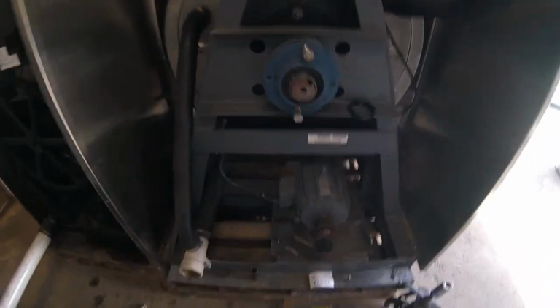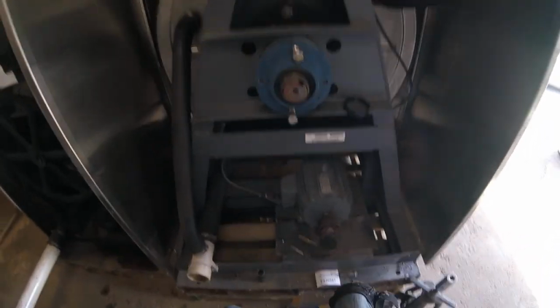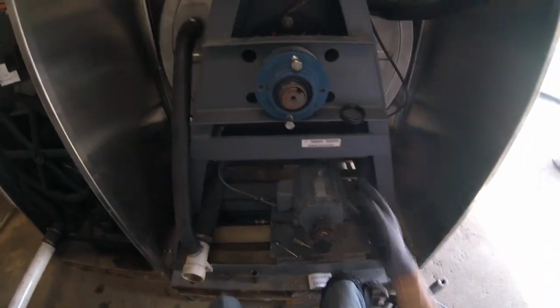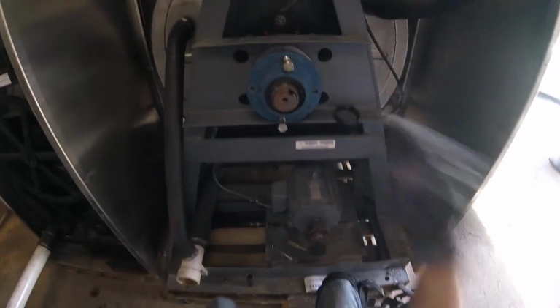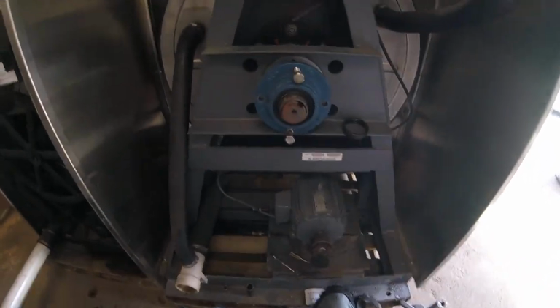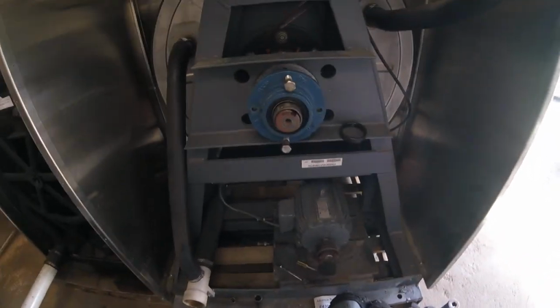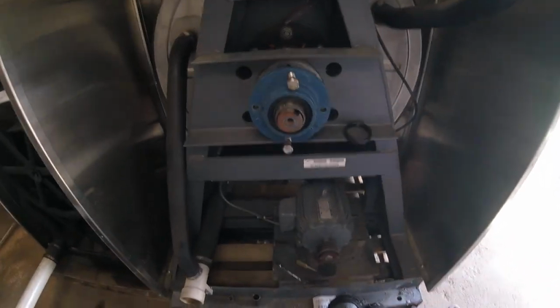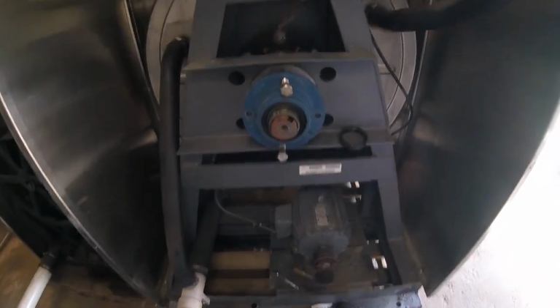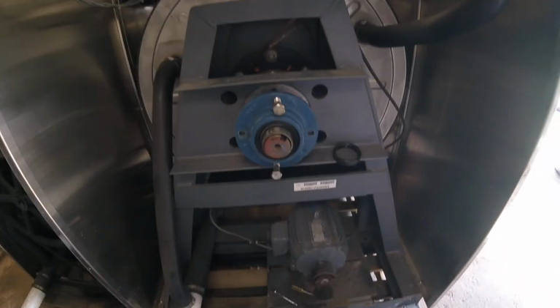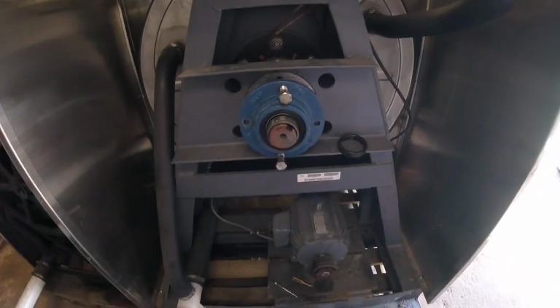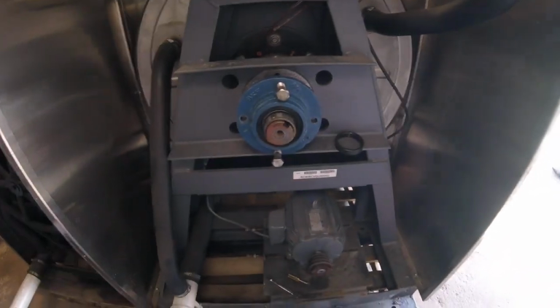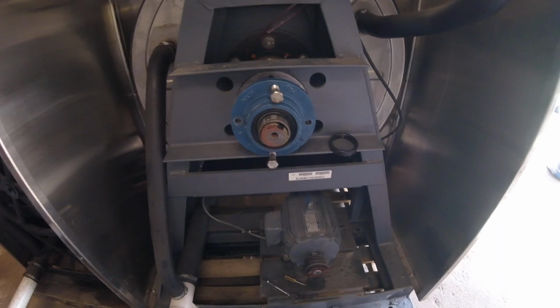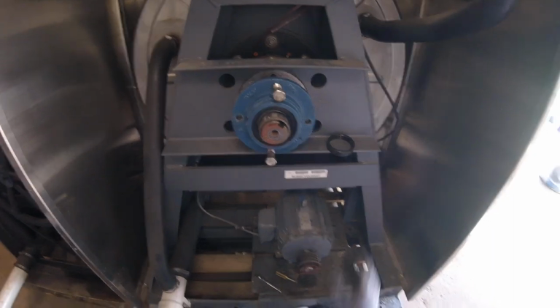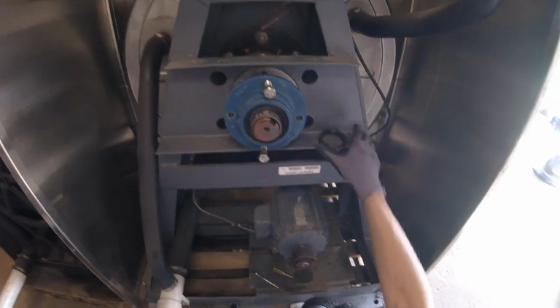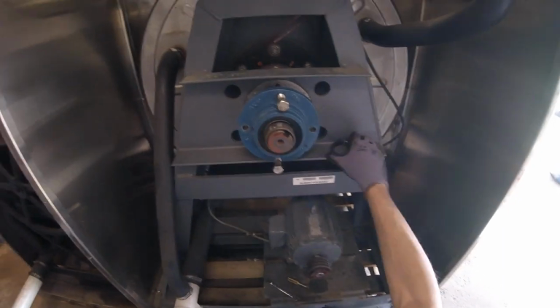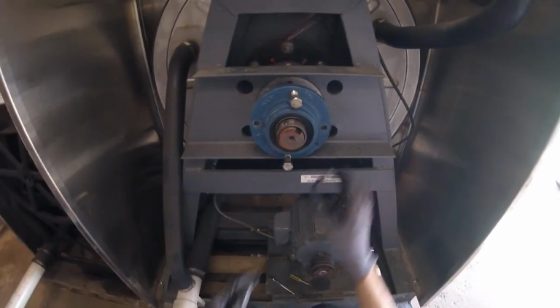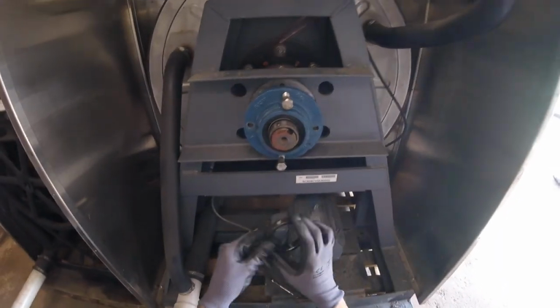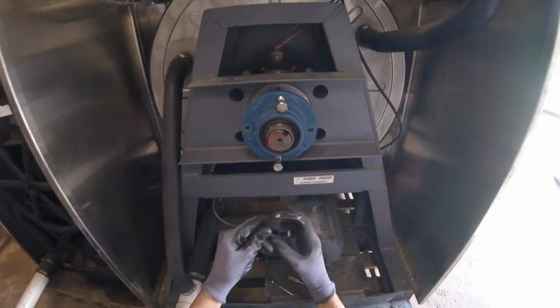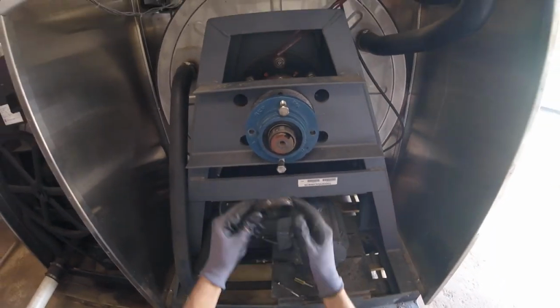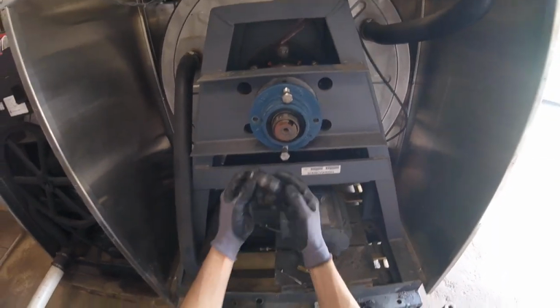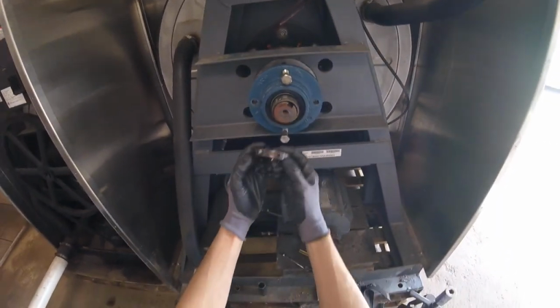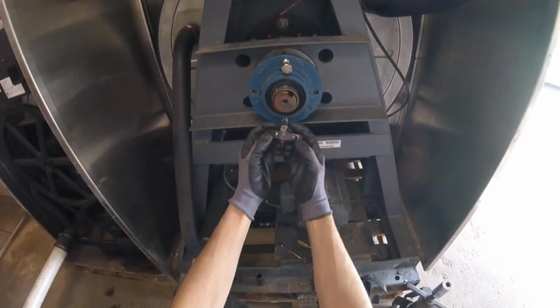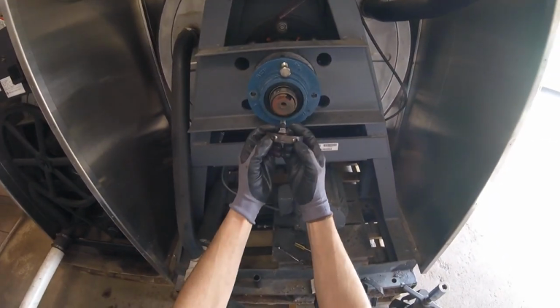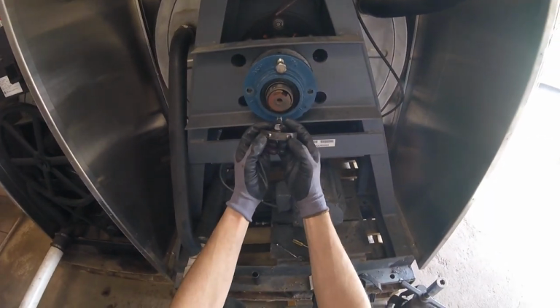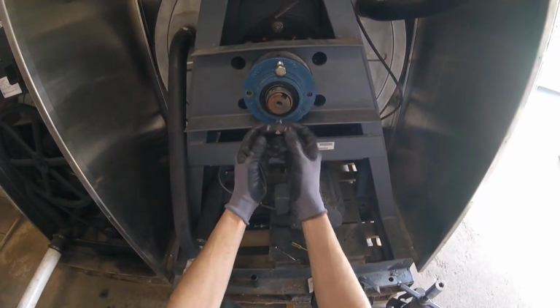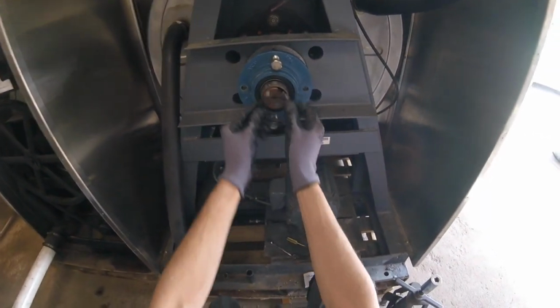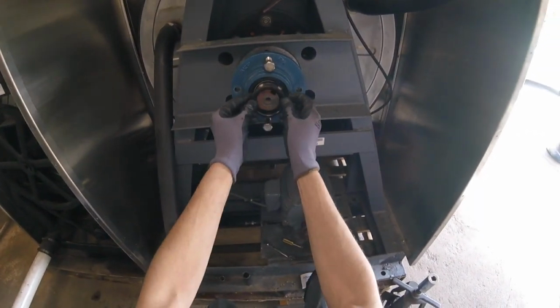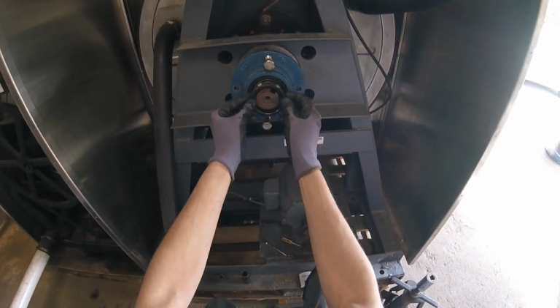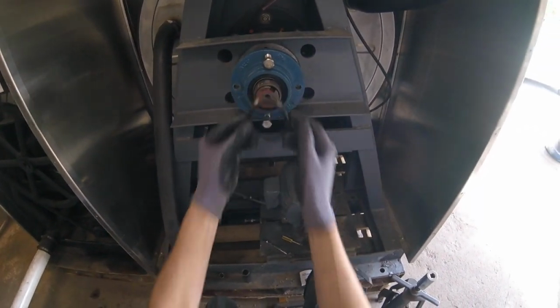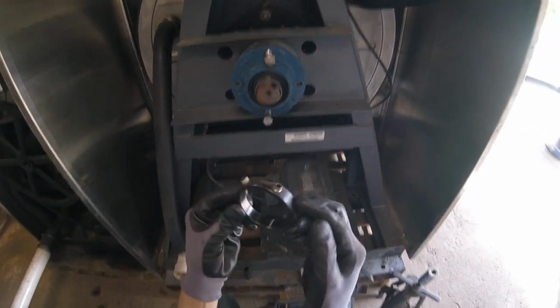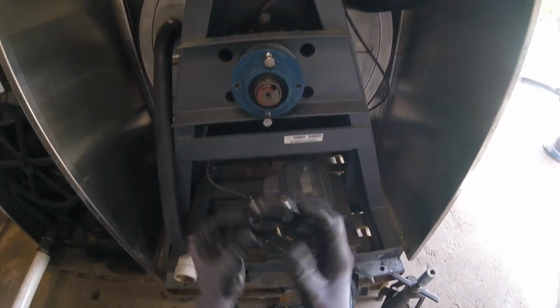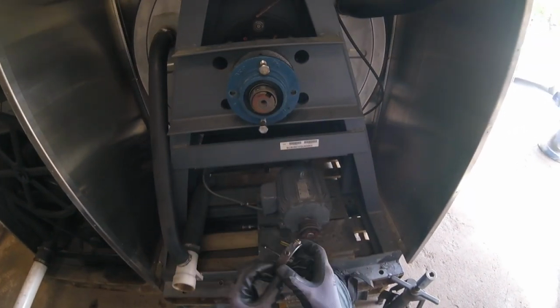Once you've got your rear pulley off and your belts and all that out of the way, you're going to want to loosen the Allen set screws here and pull this ring off.